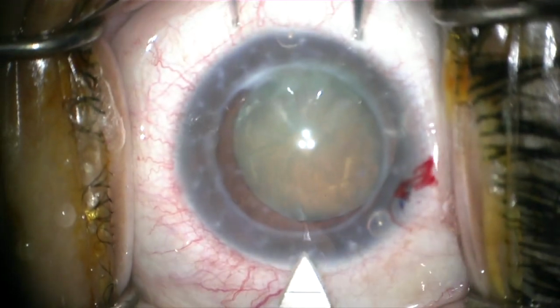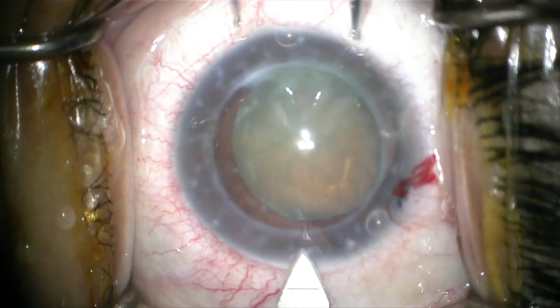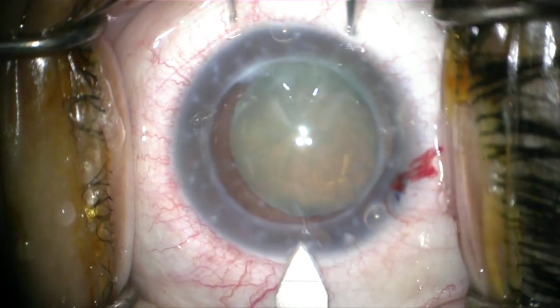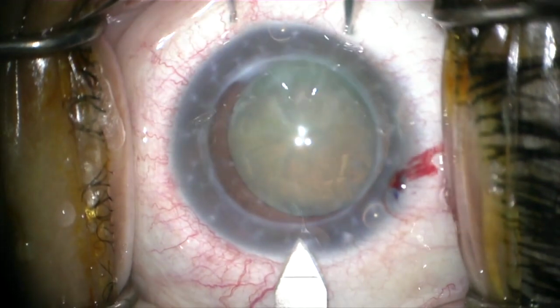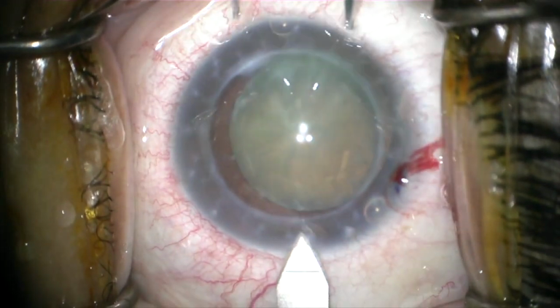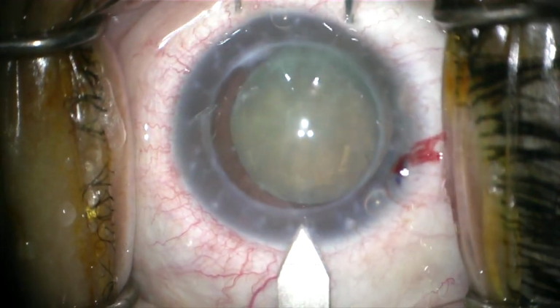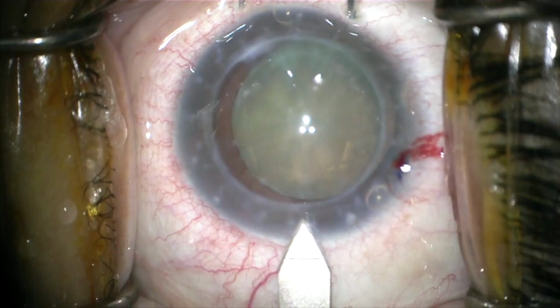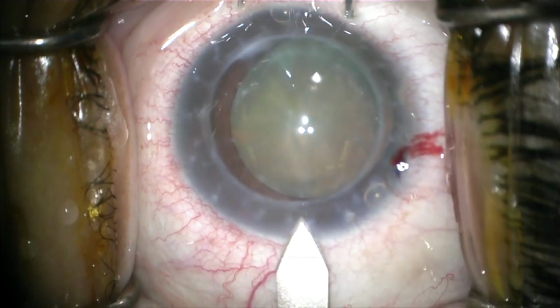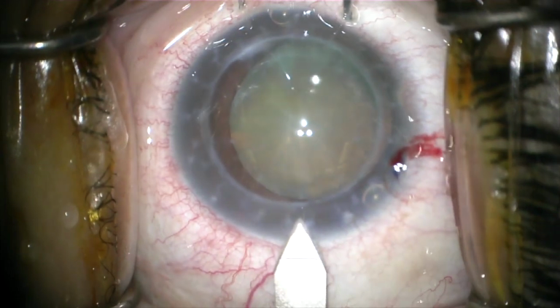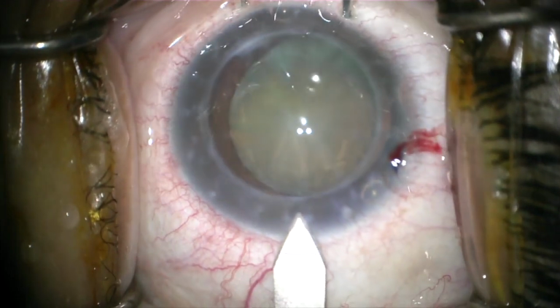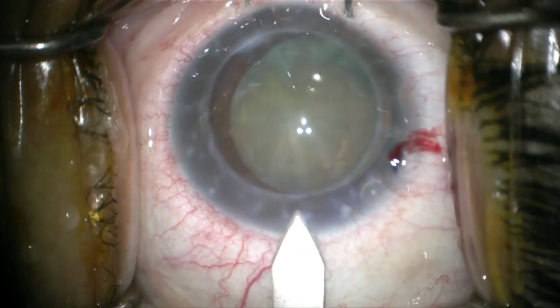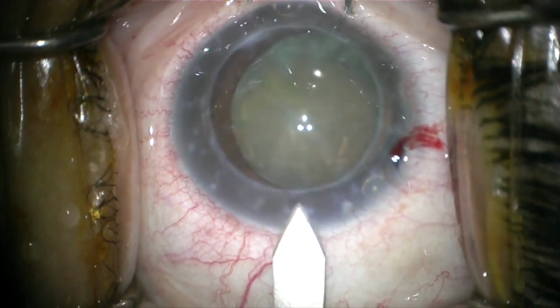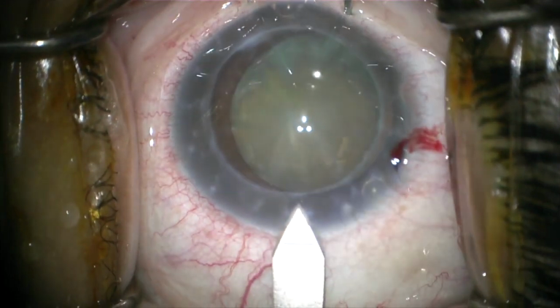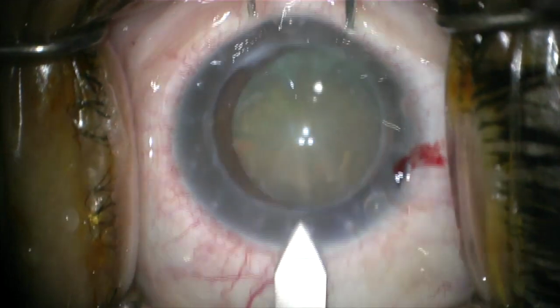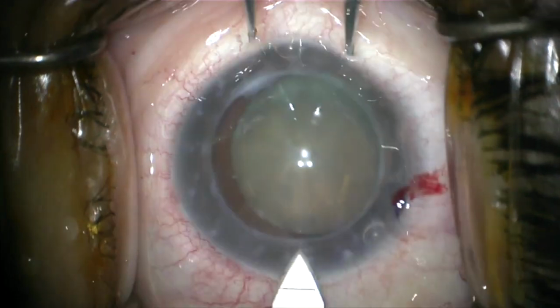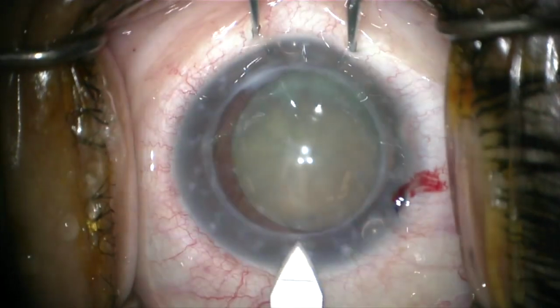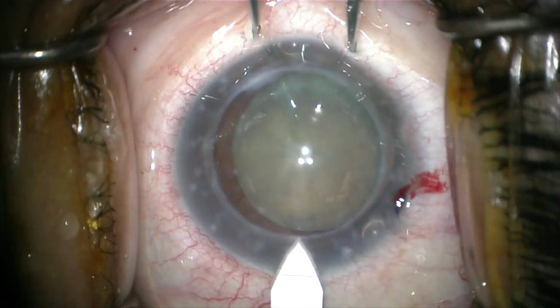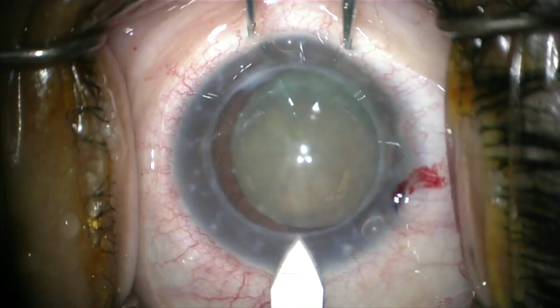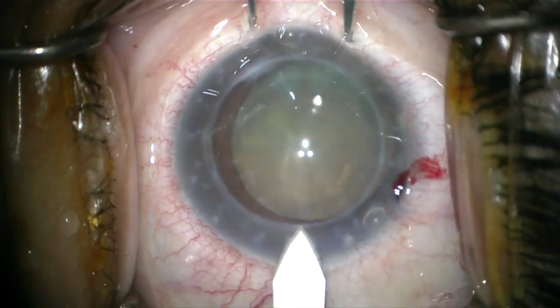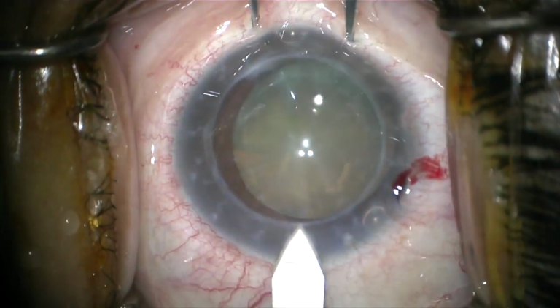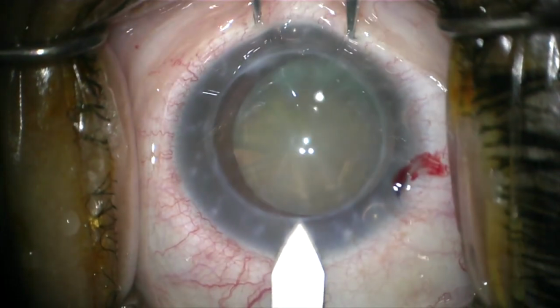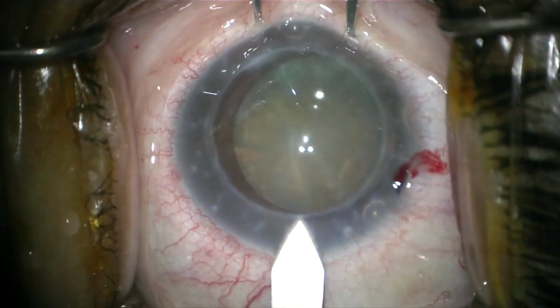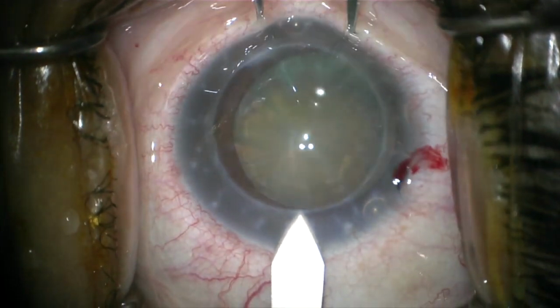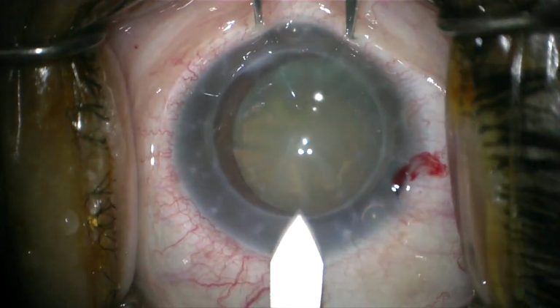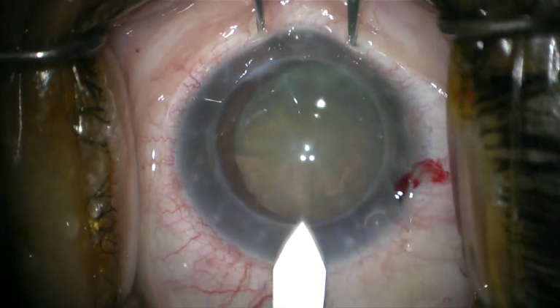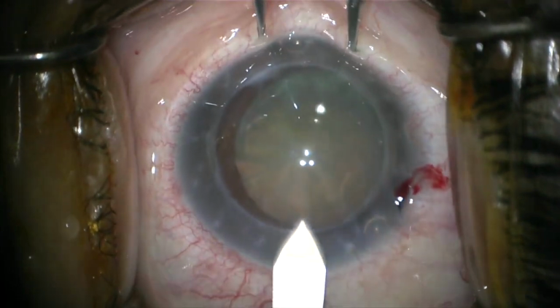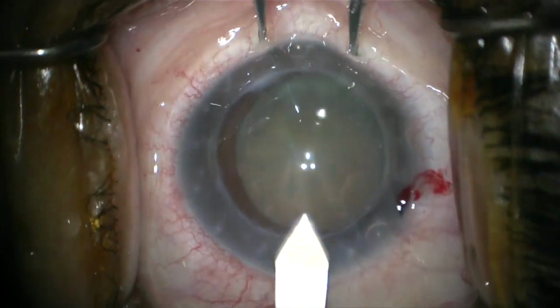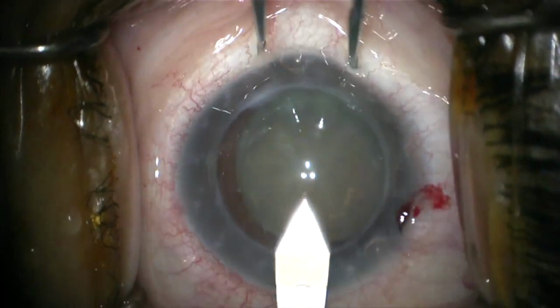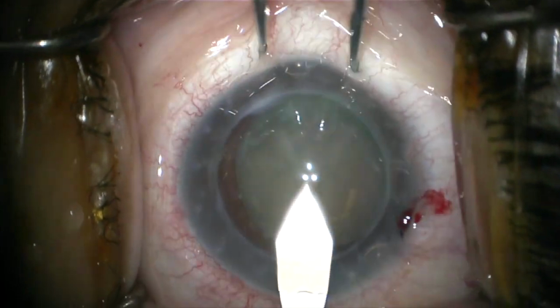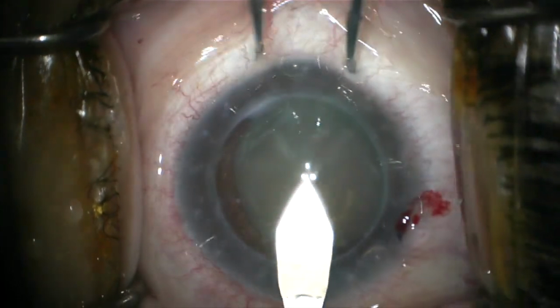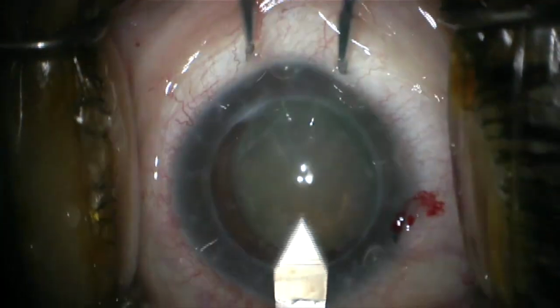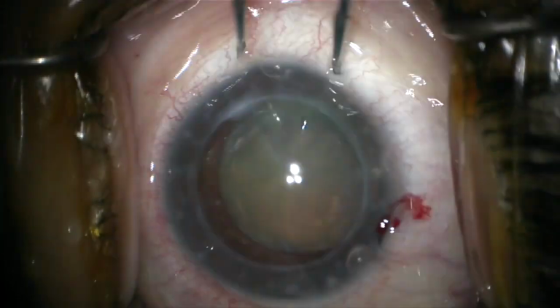The wound construction is also extremely important. You want to make sure to stay away from the edge of the graft.